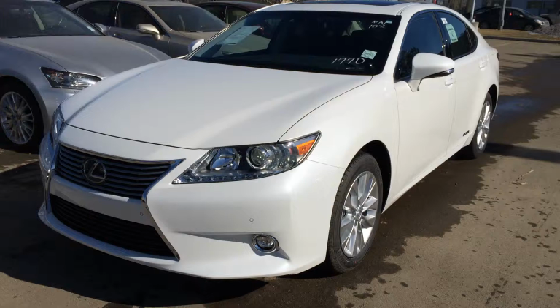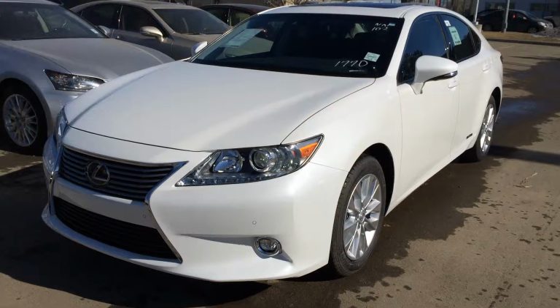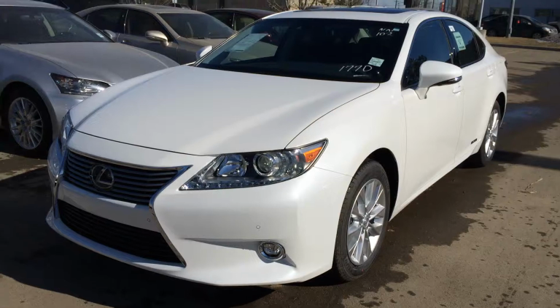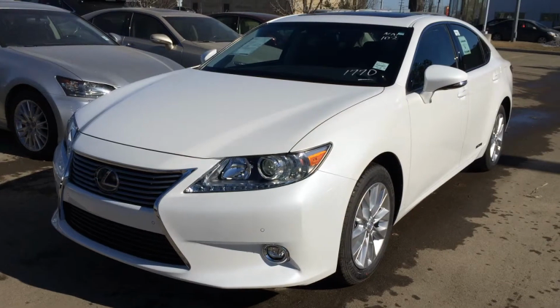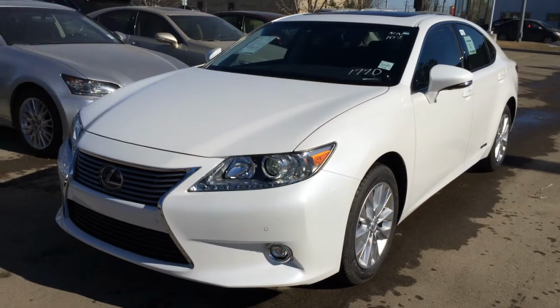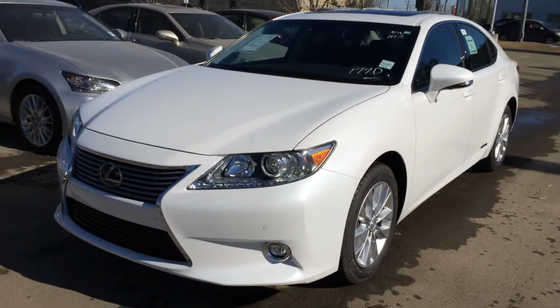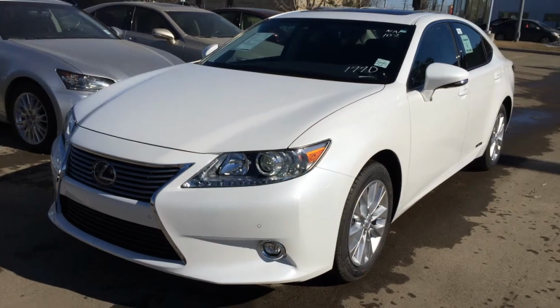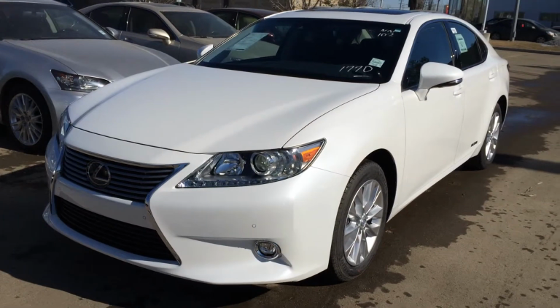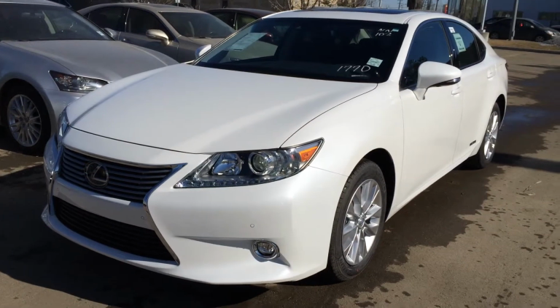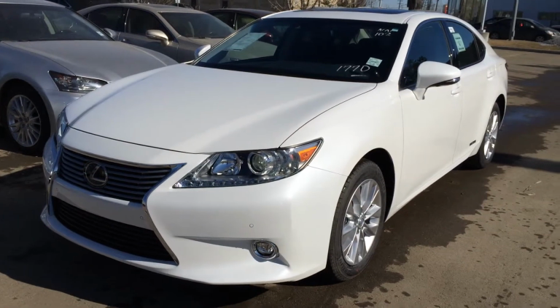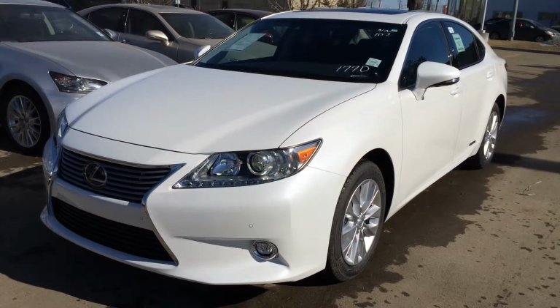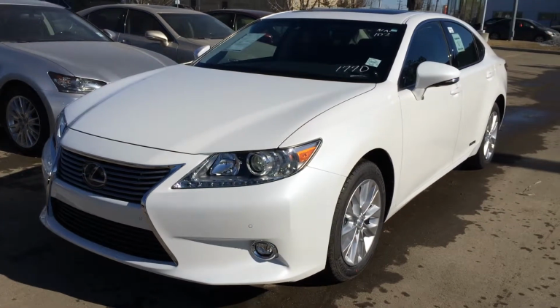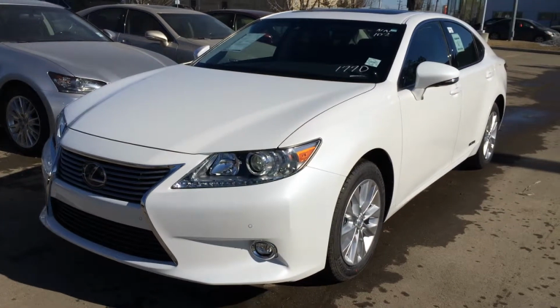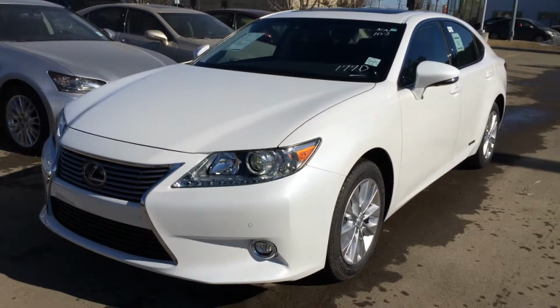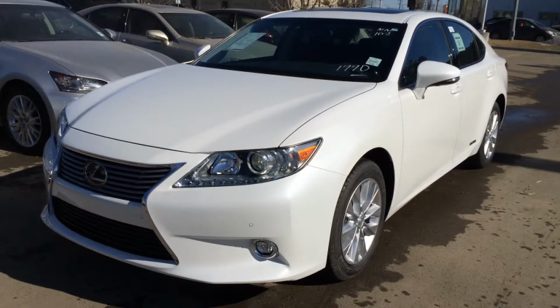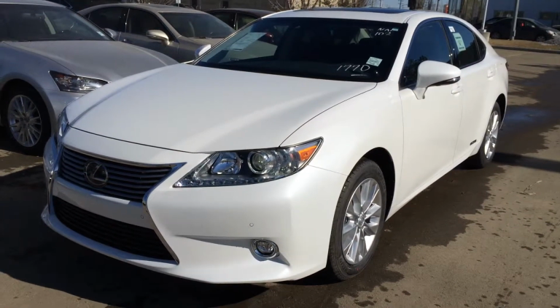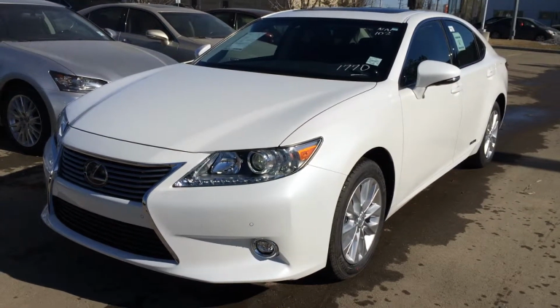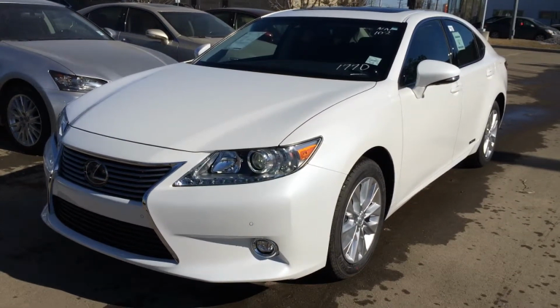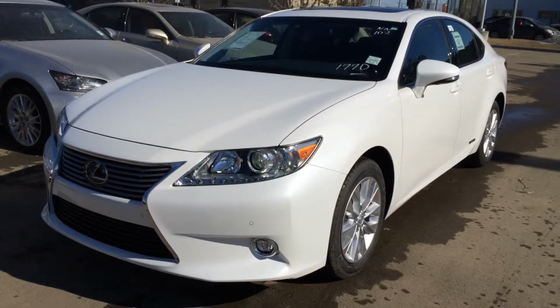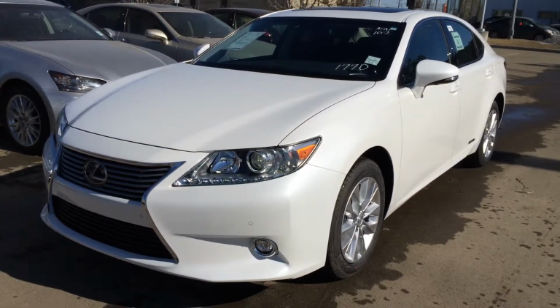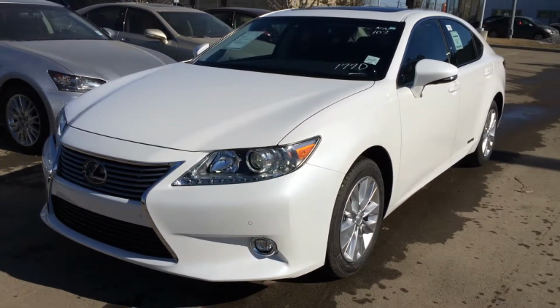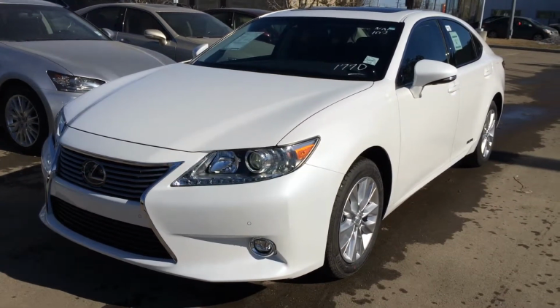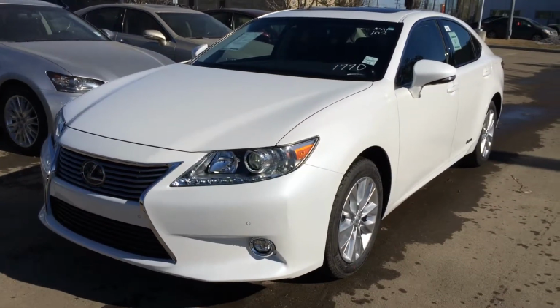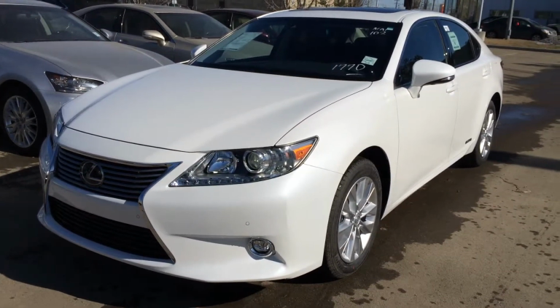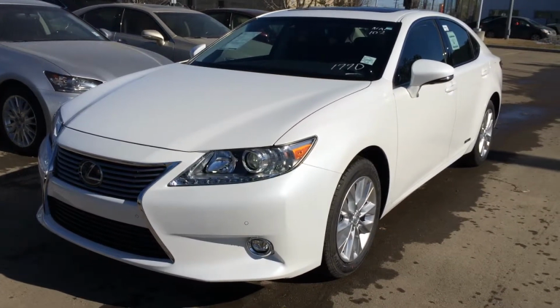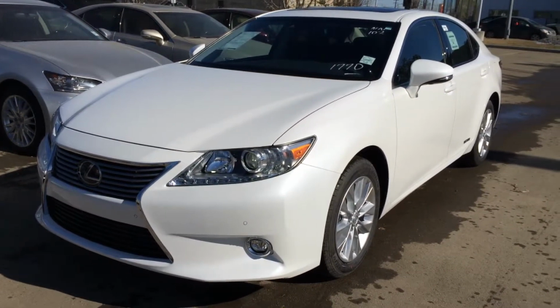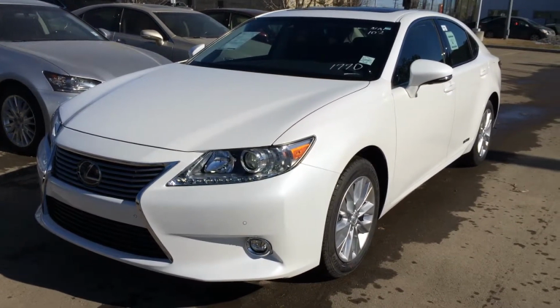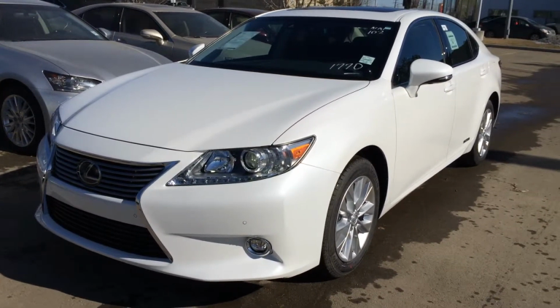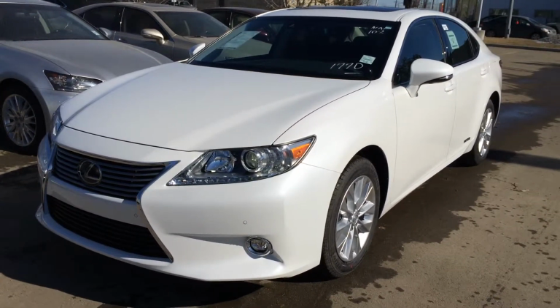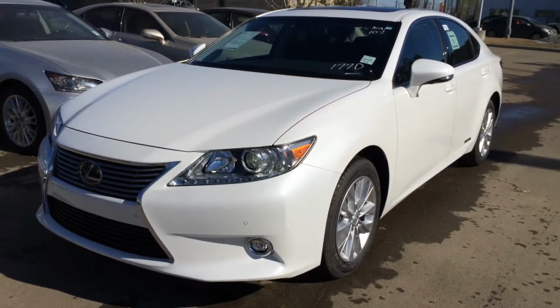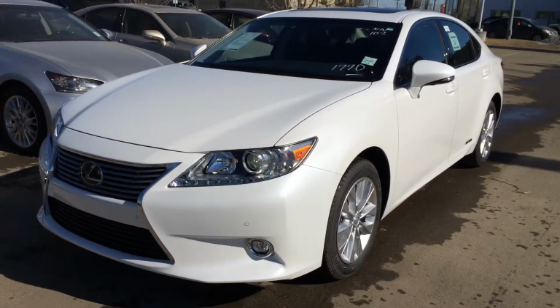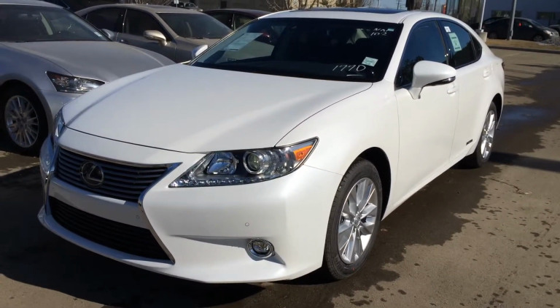Welcome to Lexus of Edmonton. We are located off 111th Ave and 170th Street in Edmonton.